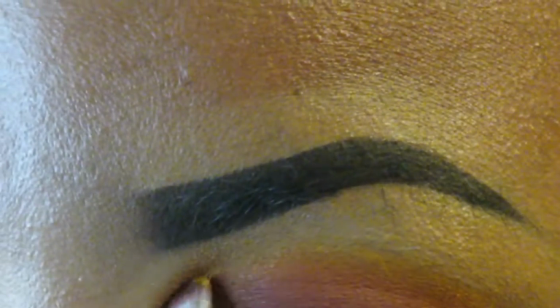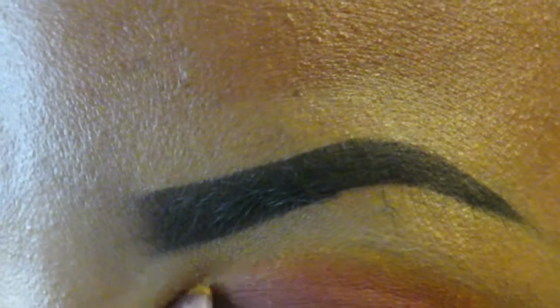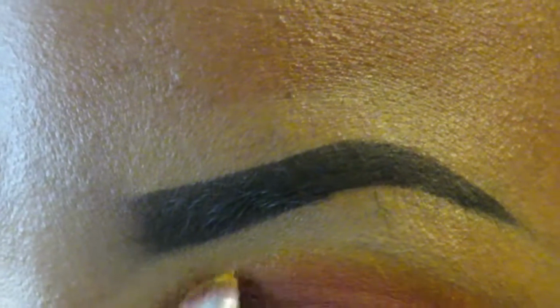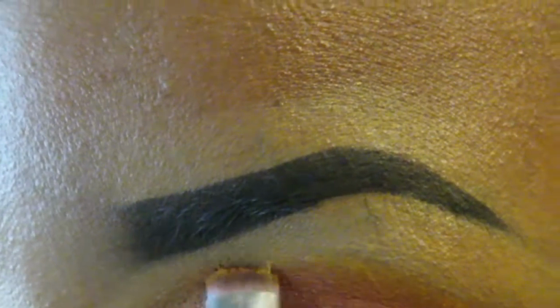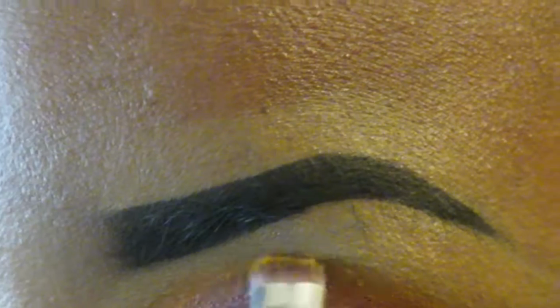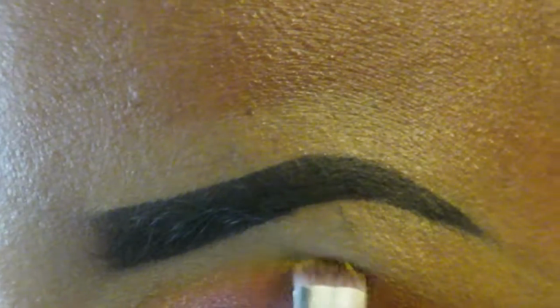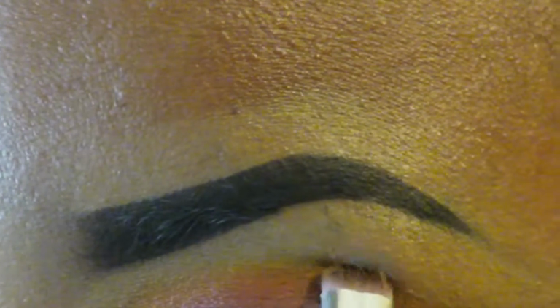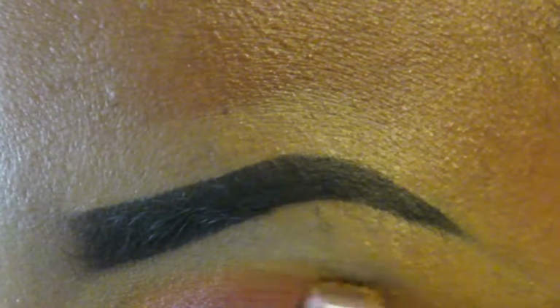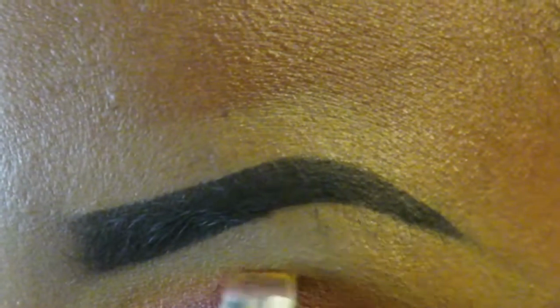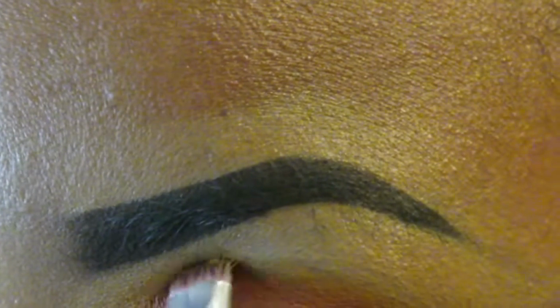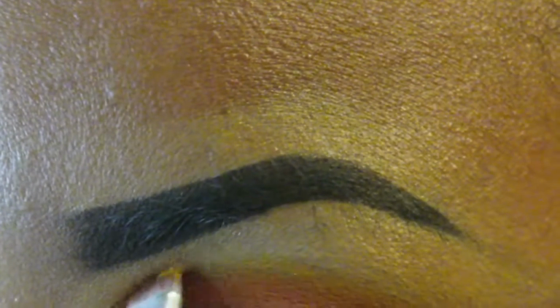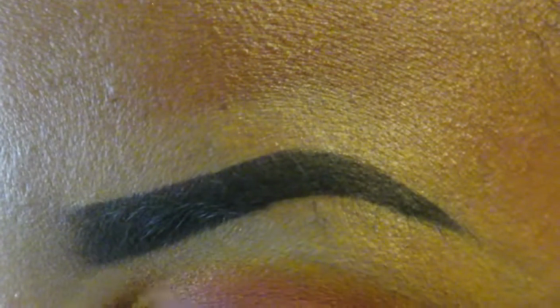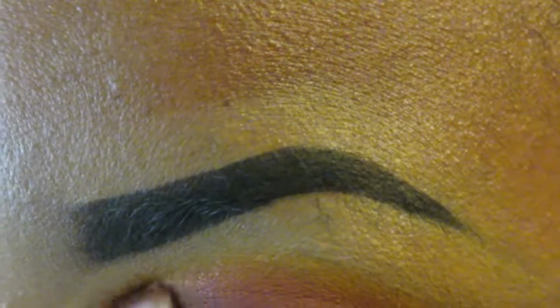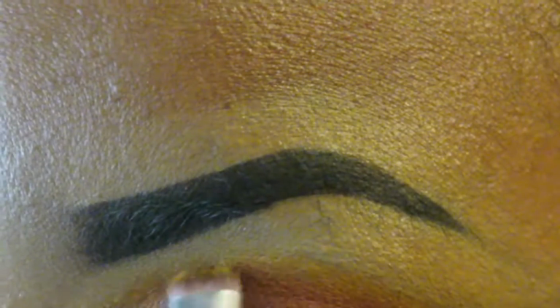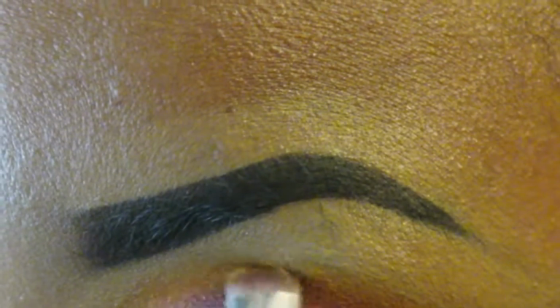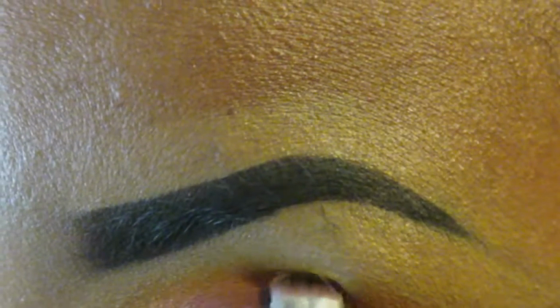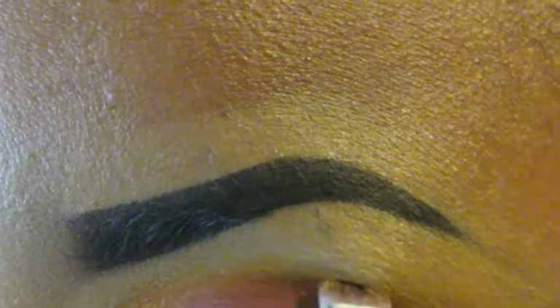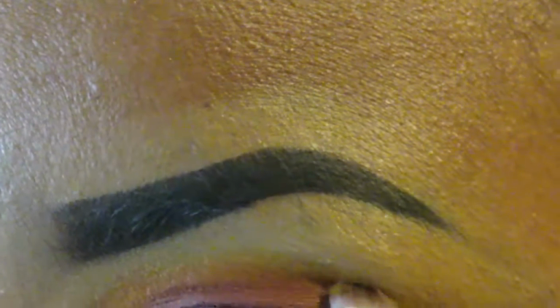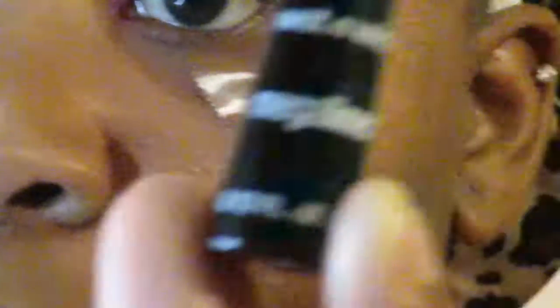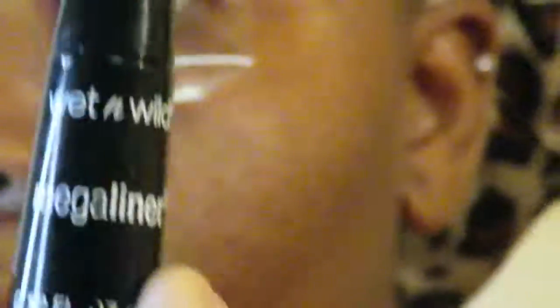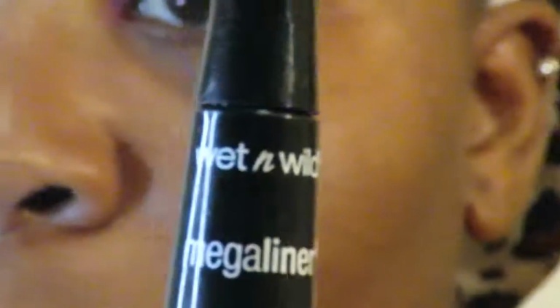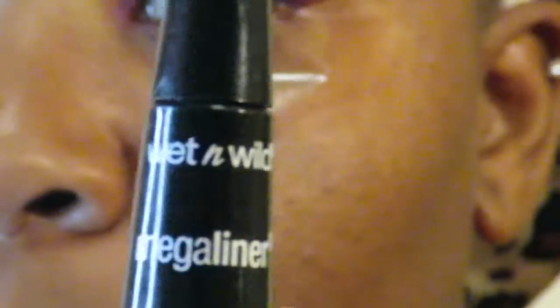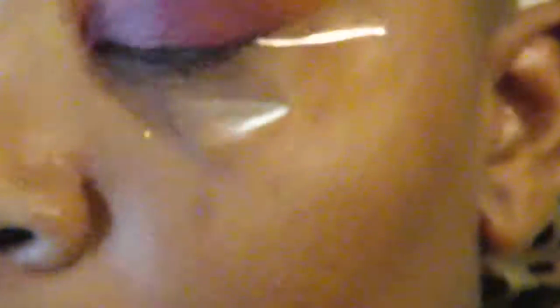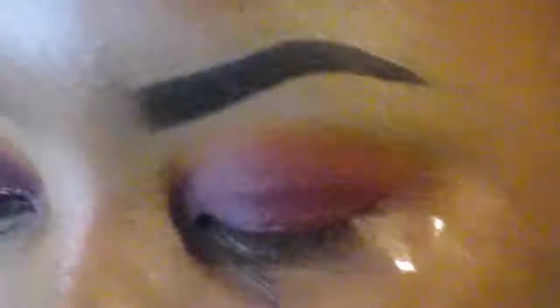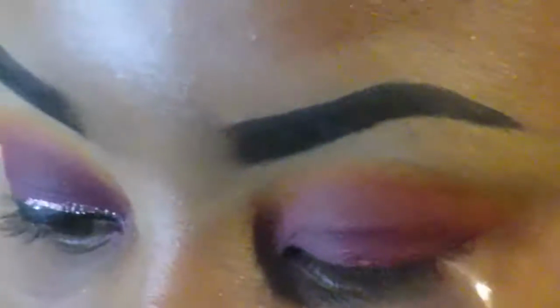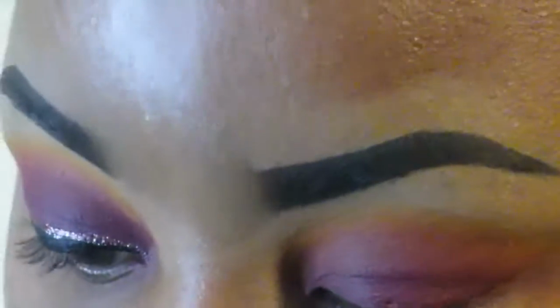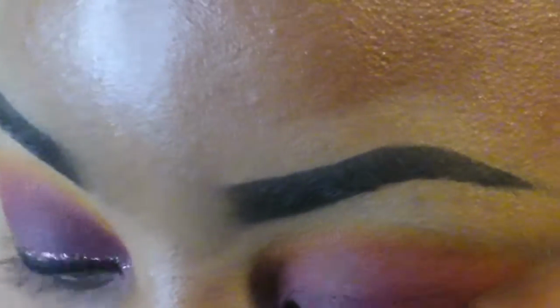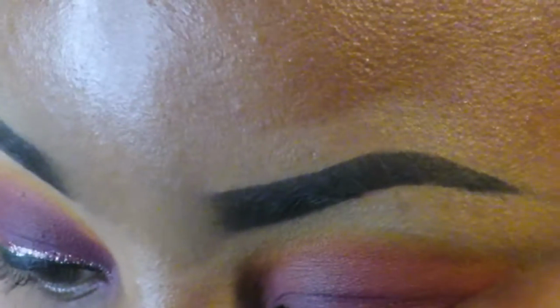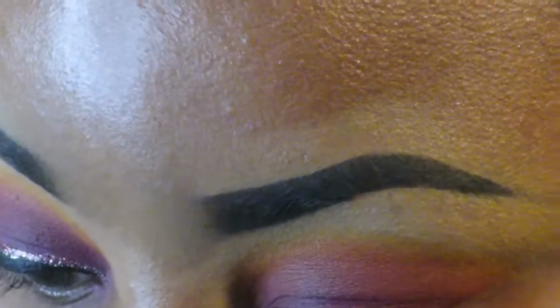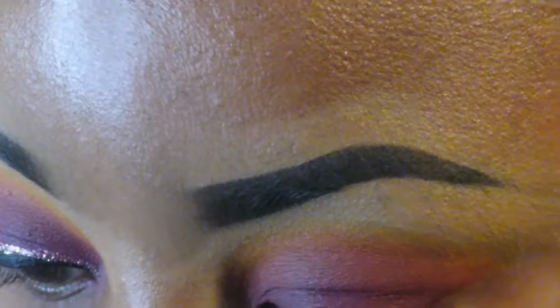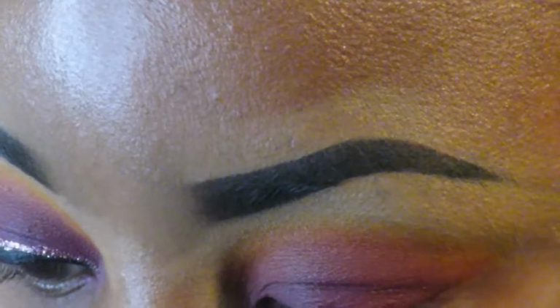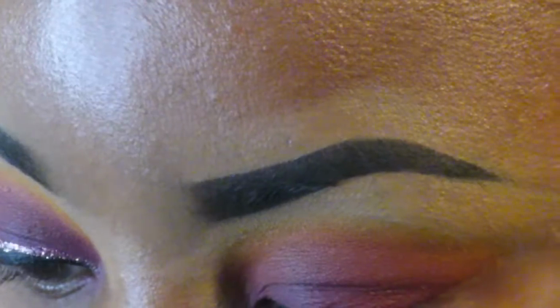And then I'm taking a little bit of that yellow to further create that sunset look. Now I'm gonna take my Wet n Wild liquid eyeliner.